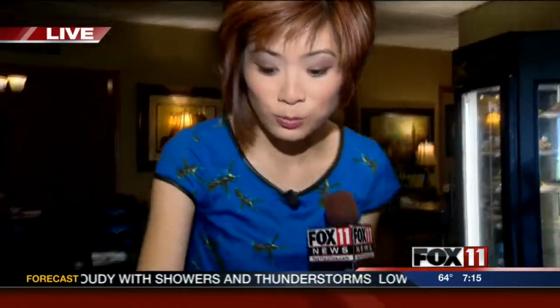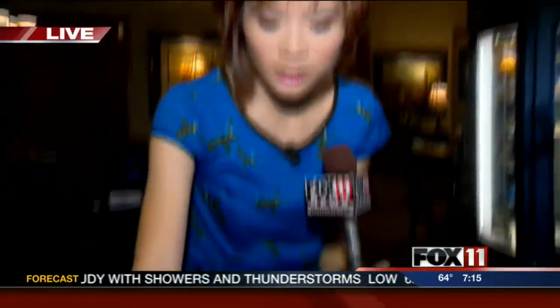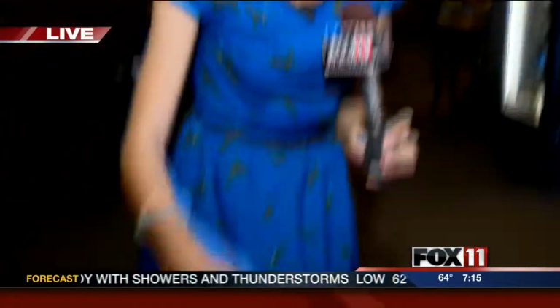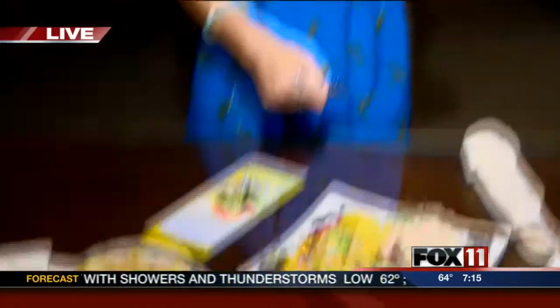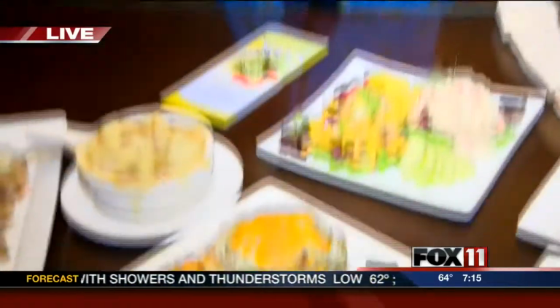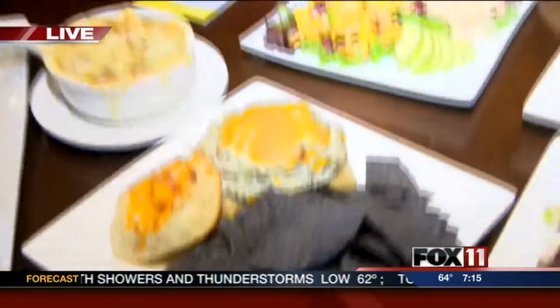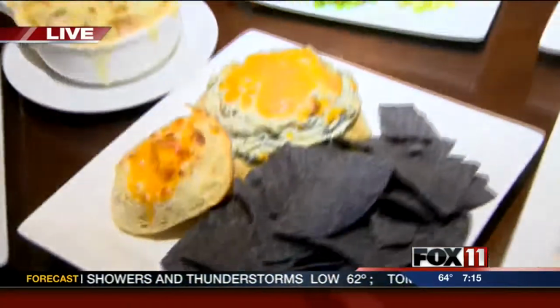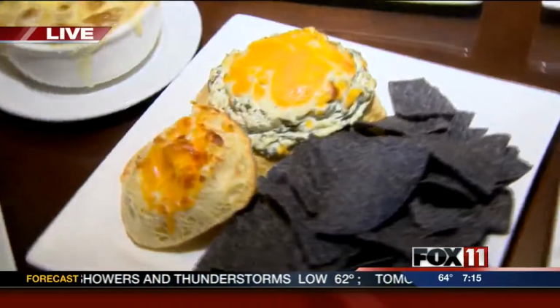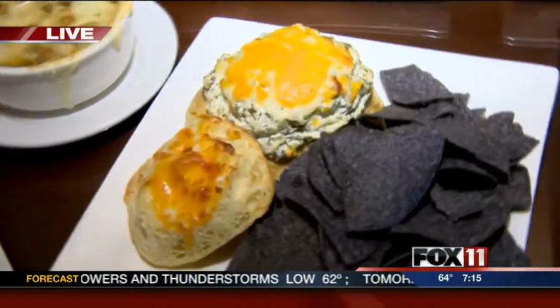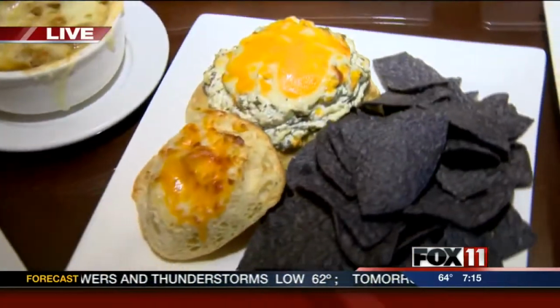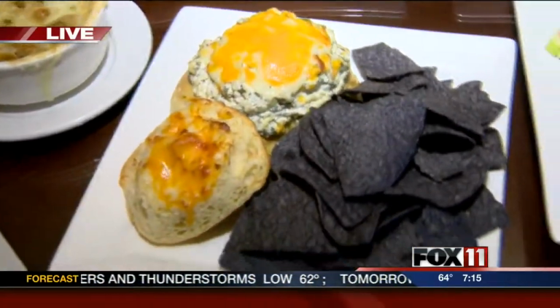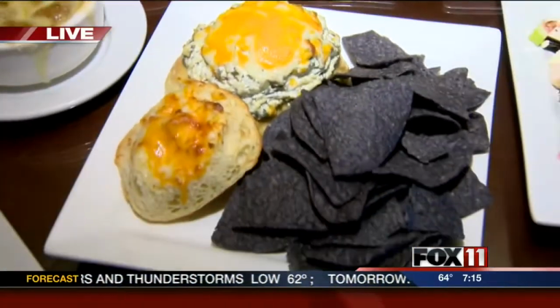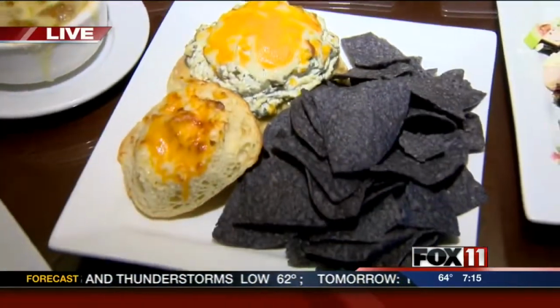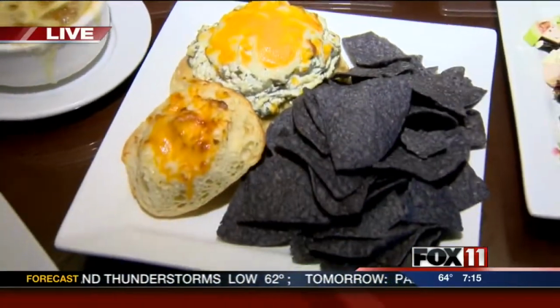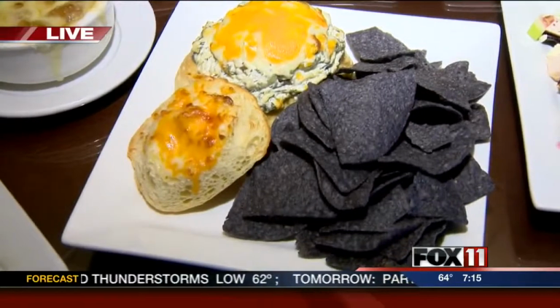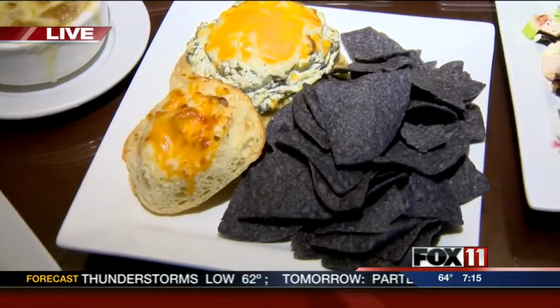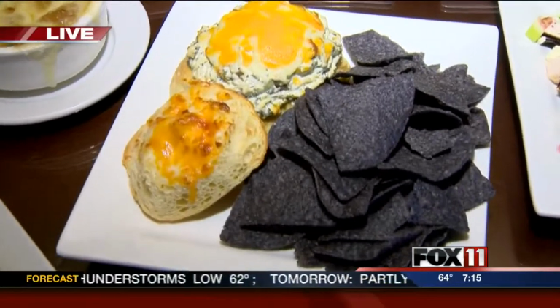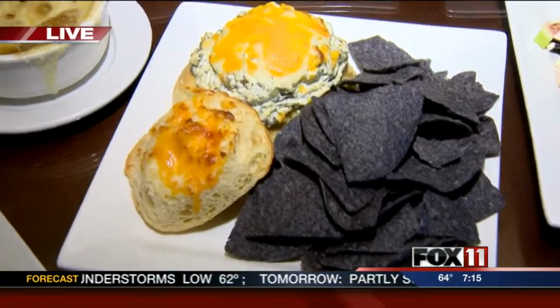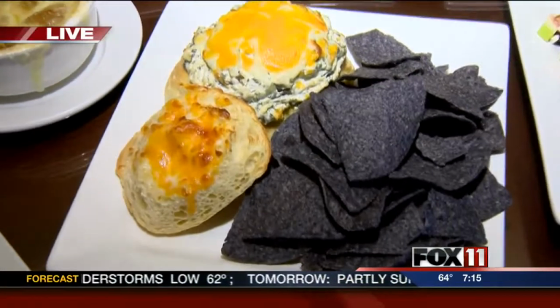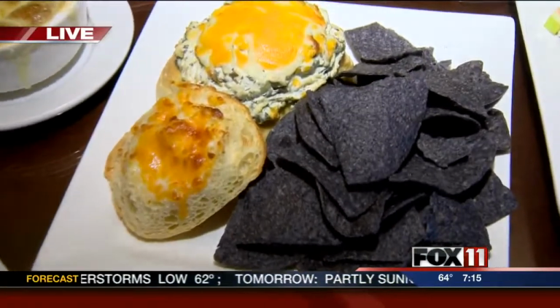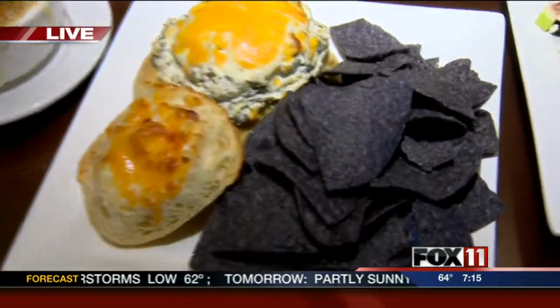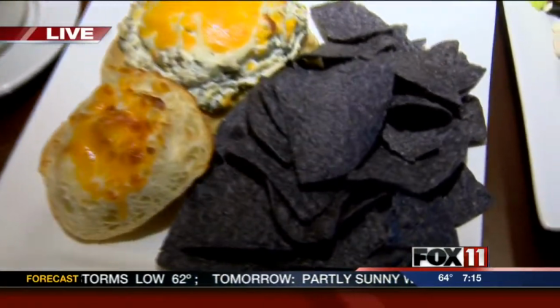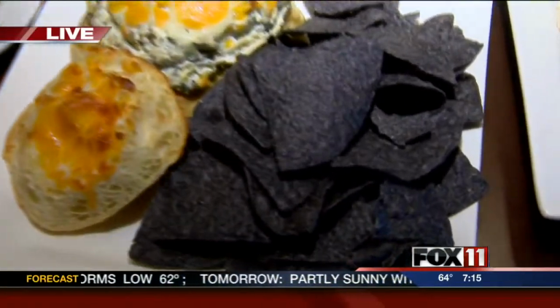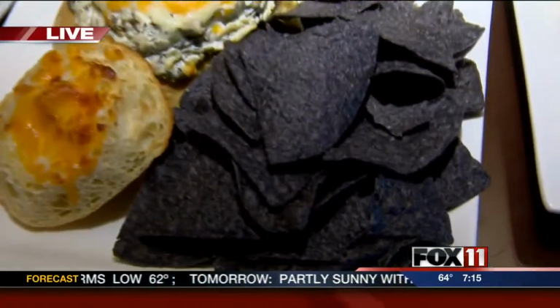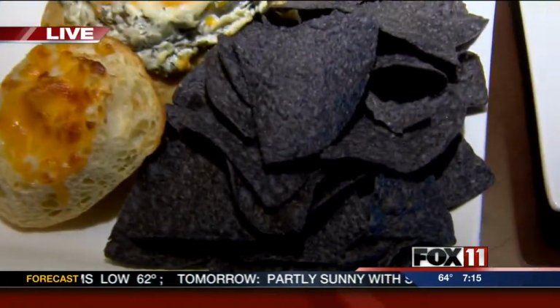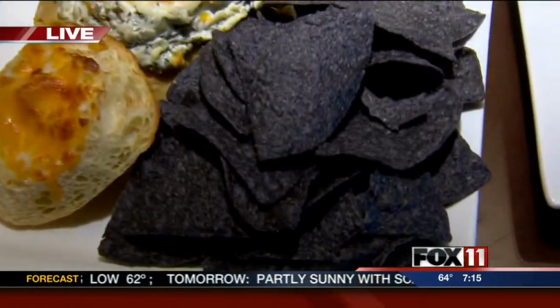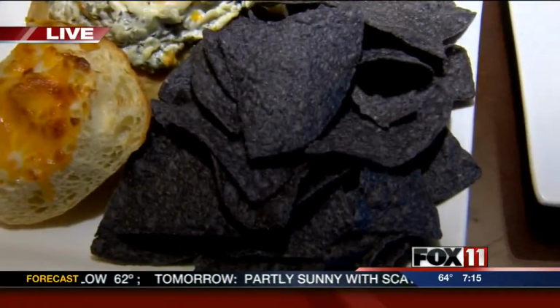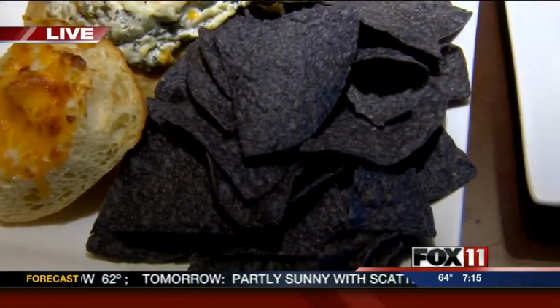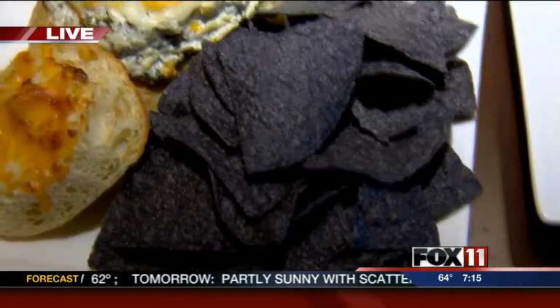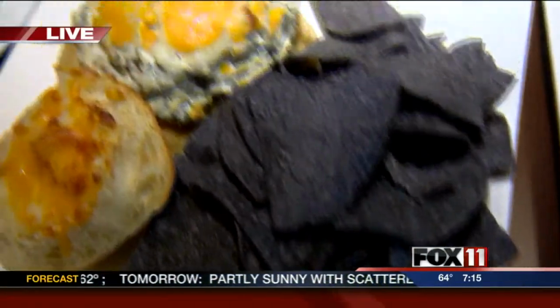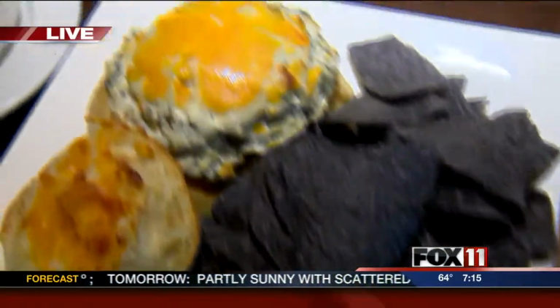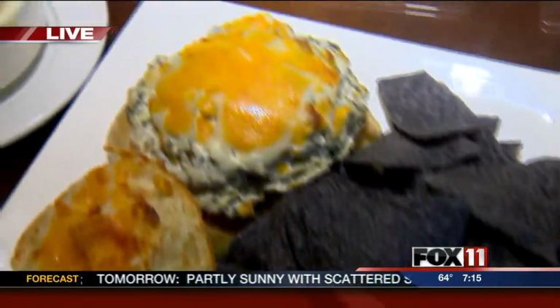It's a spinach artichoke dip with blue corn tortillas — one of the appetizers we'll be featuring.